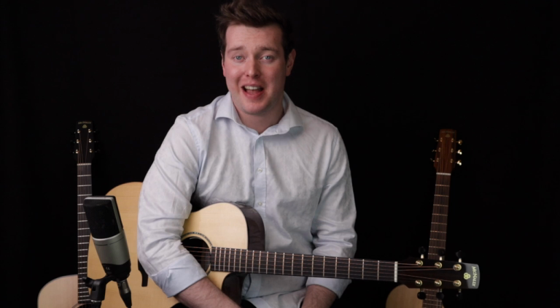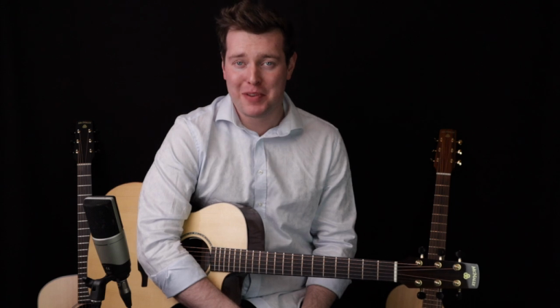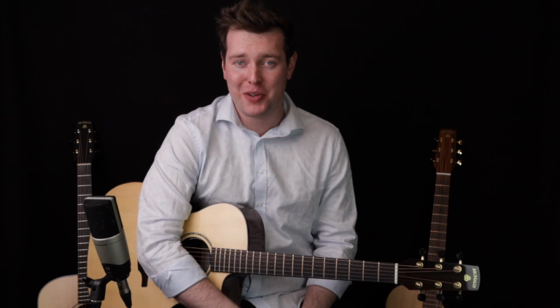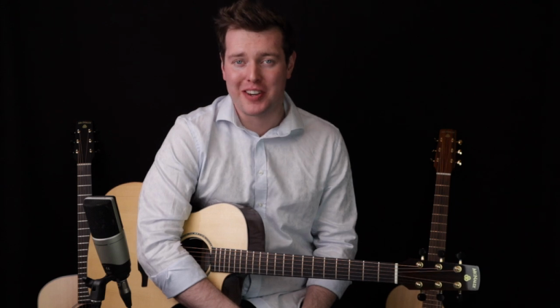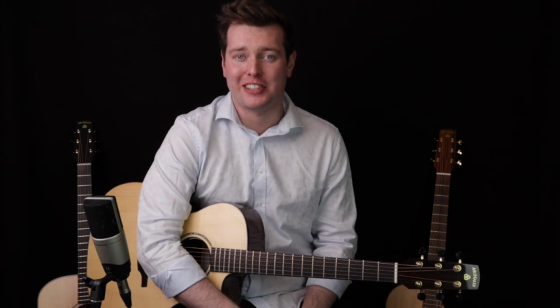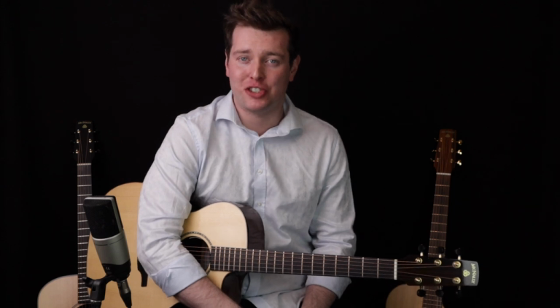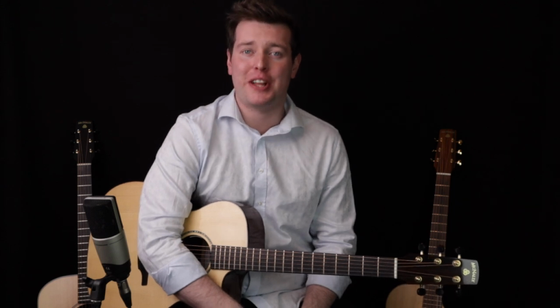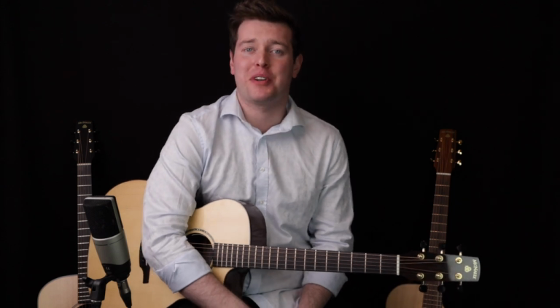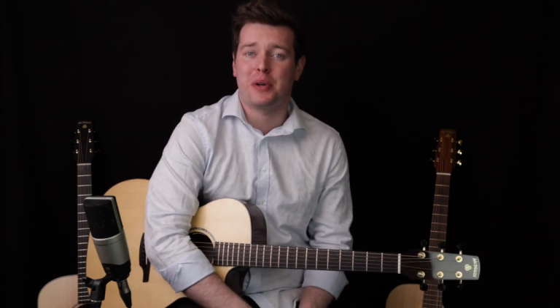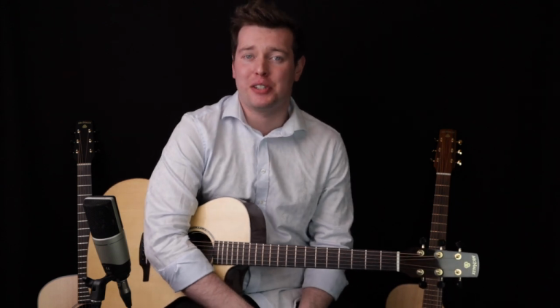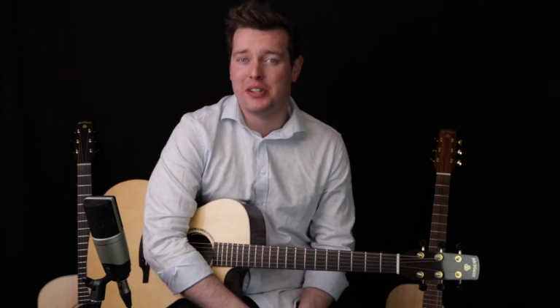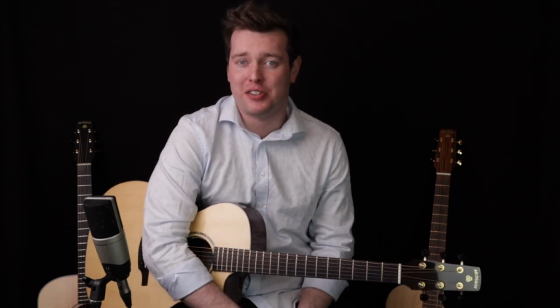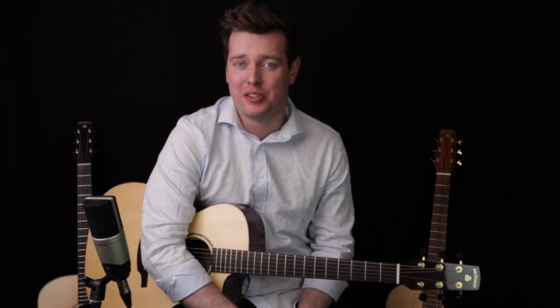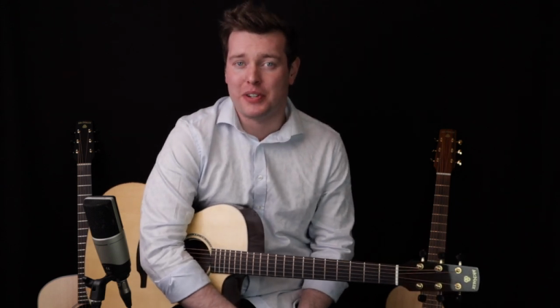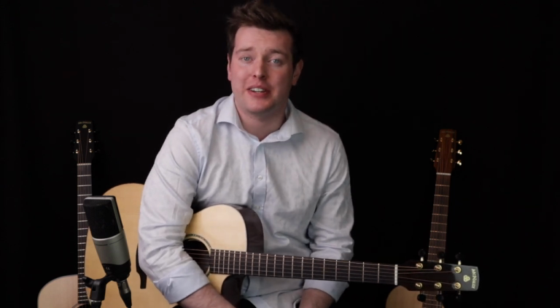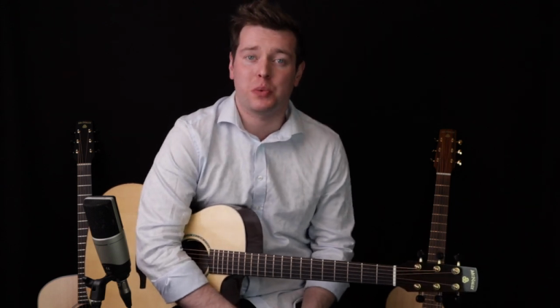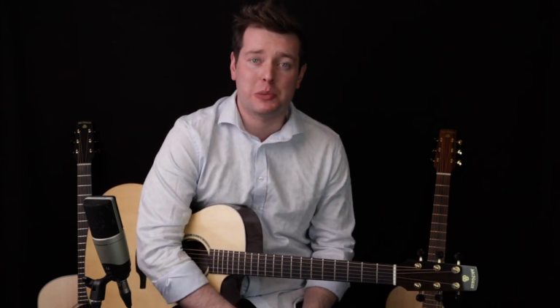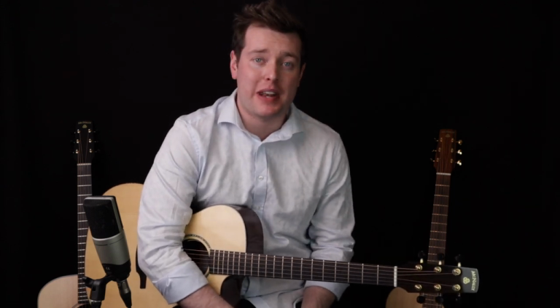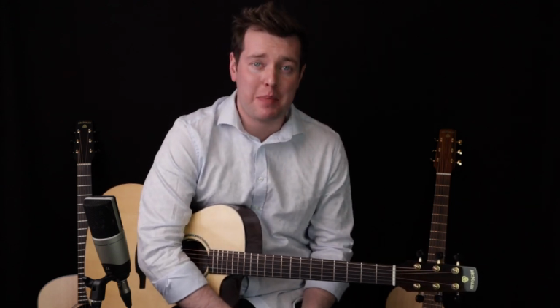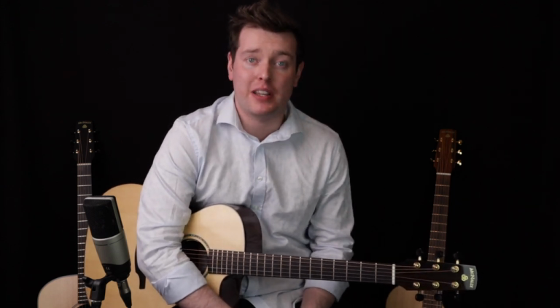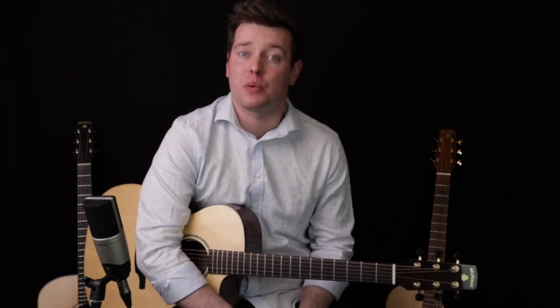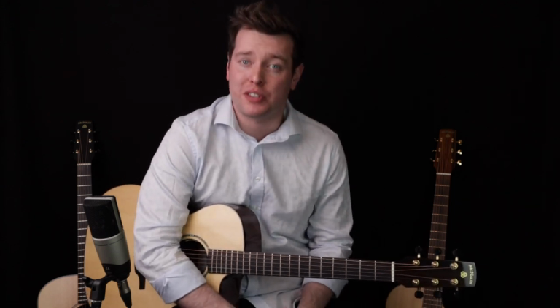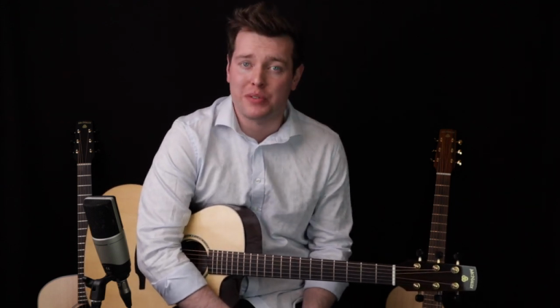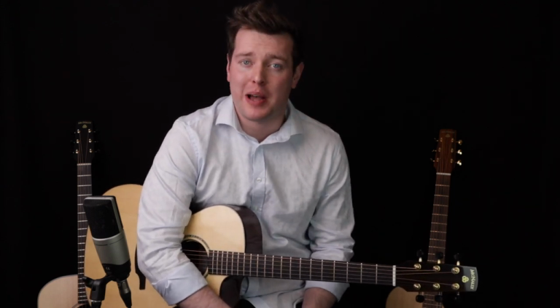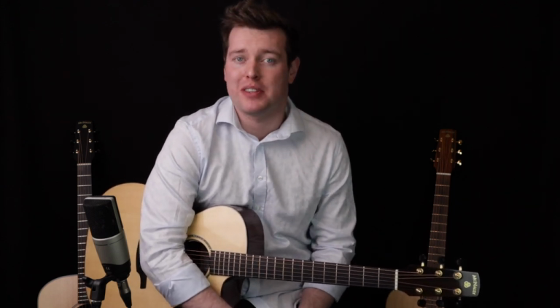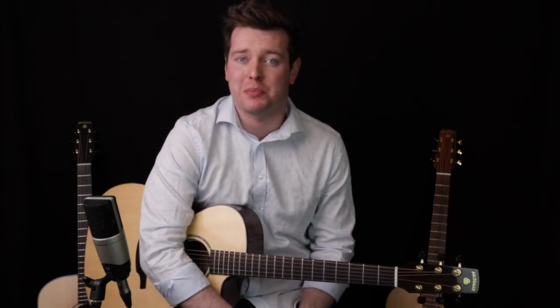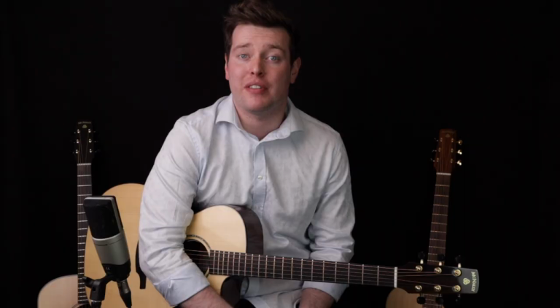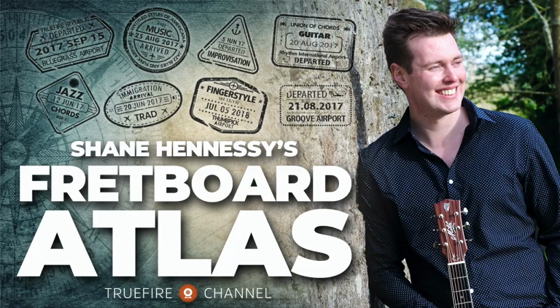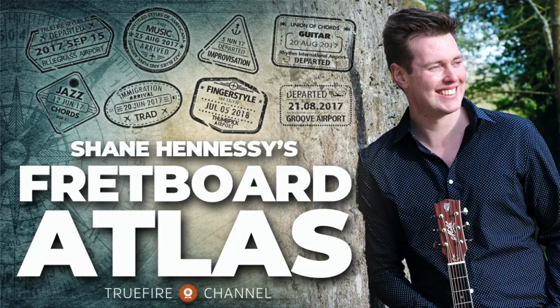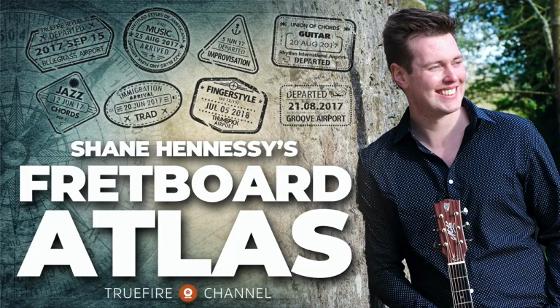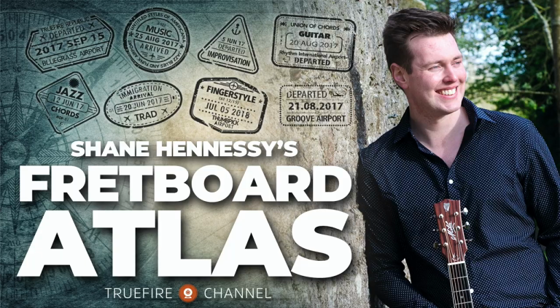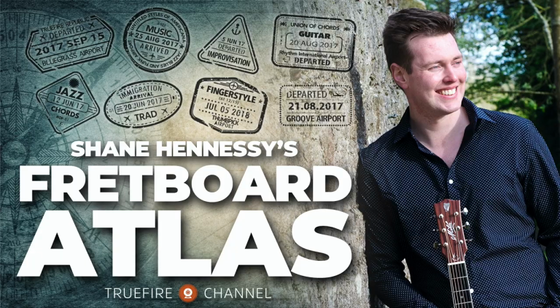Happy New Year! It's January 2022 and here's what's been happening and what's going to happen this month on the Fretboard Atlas.